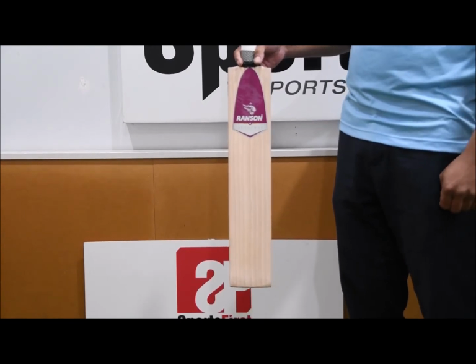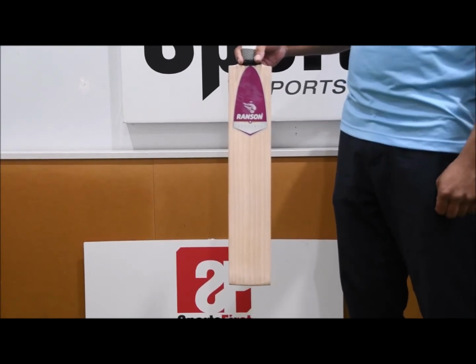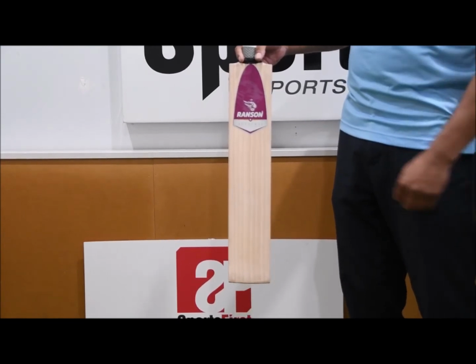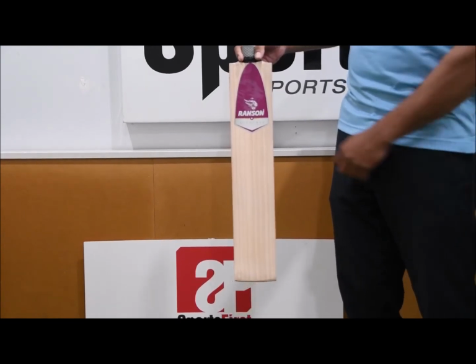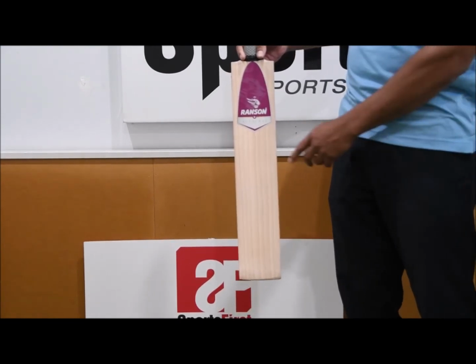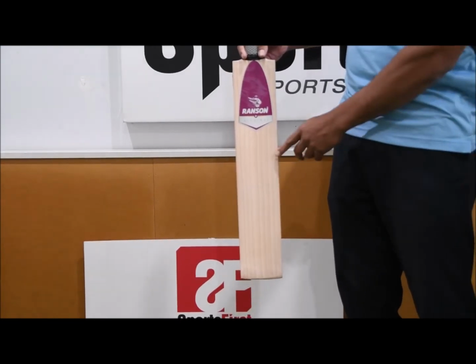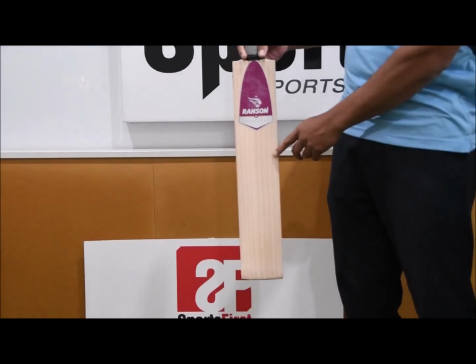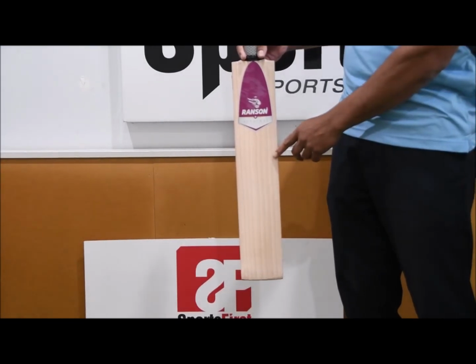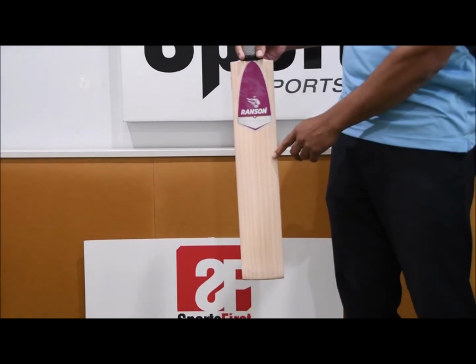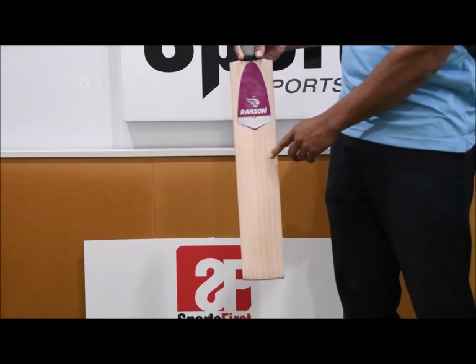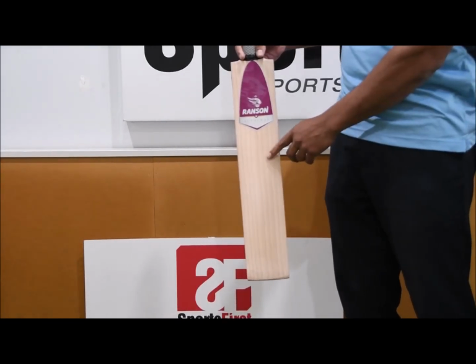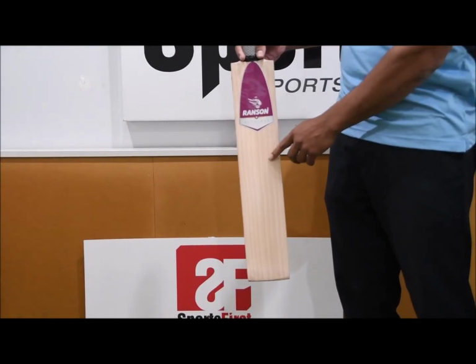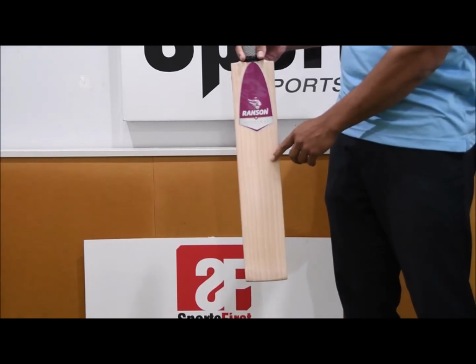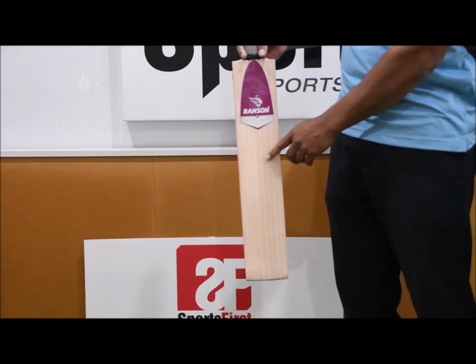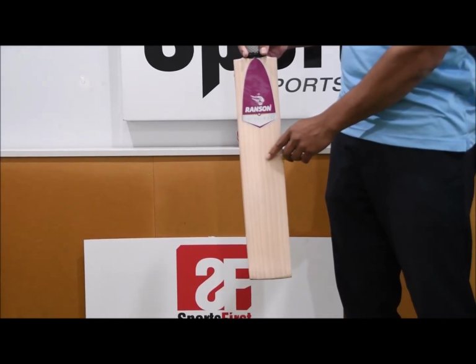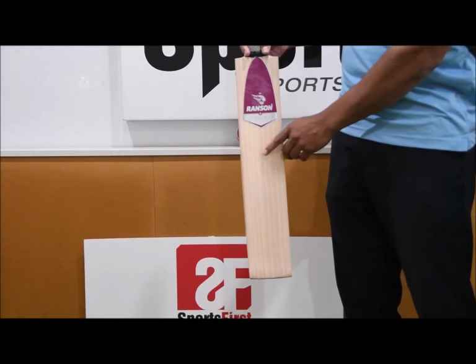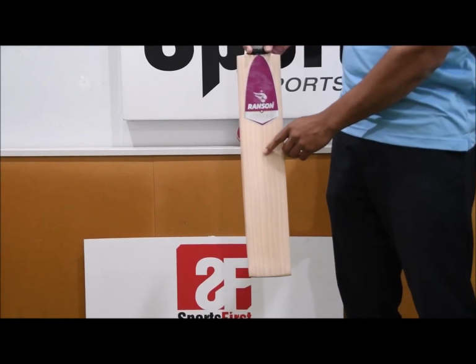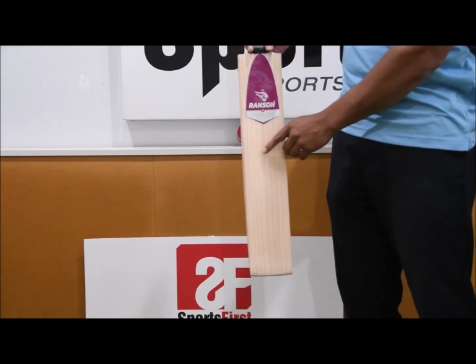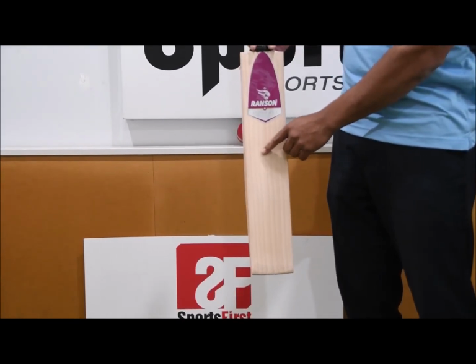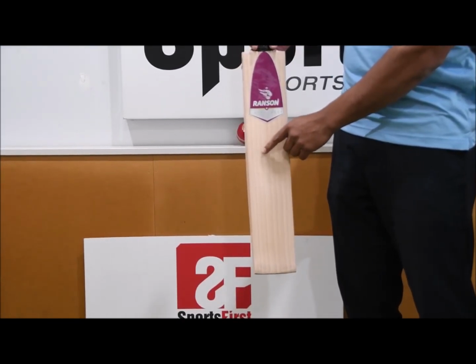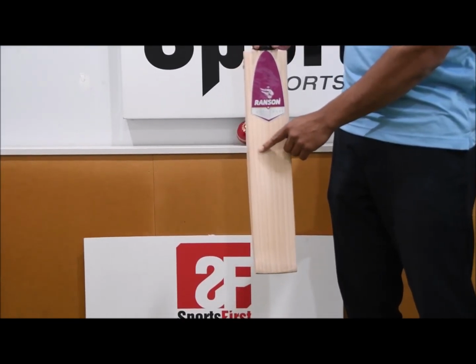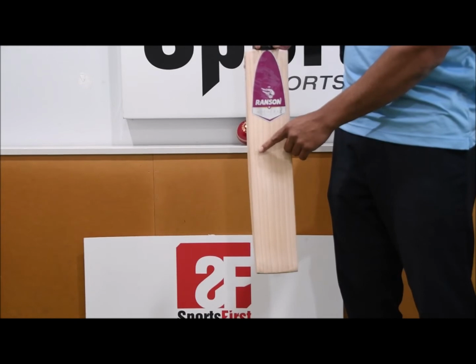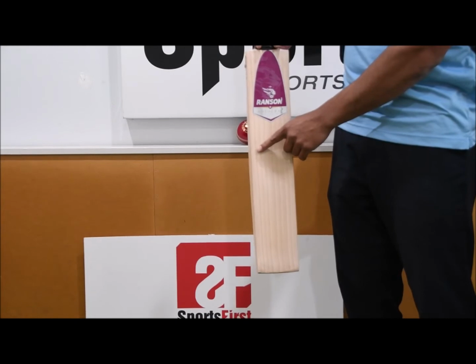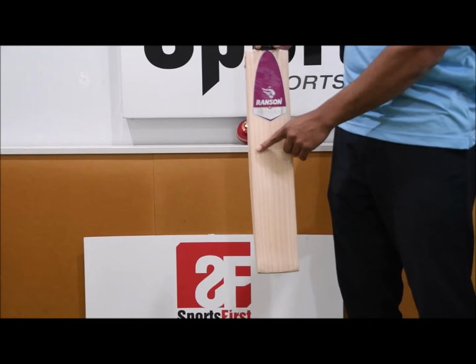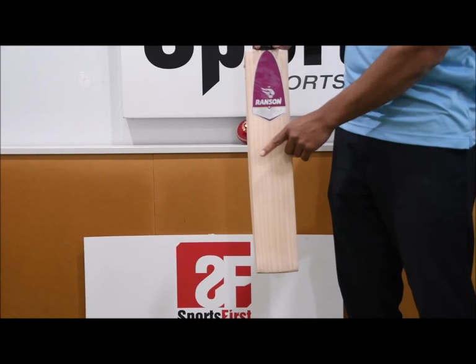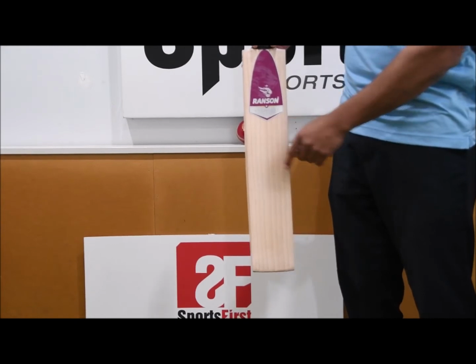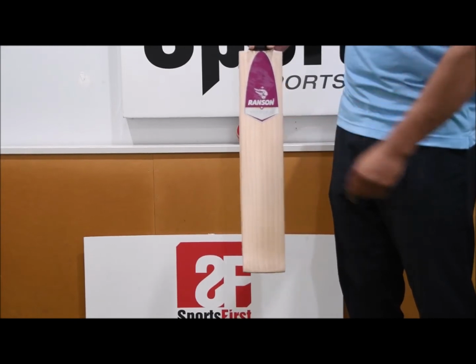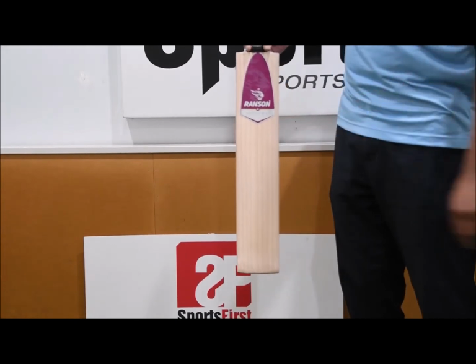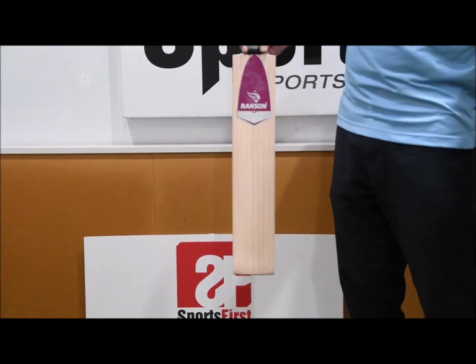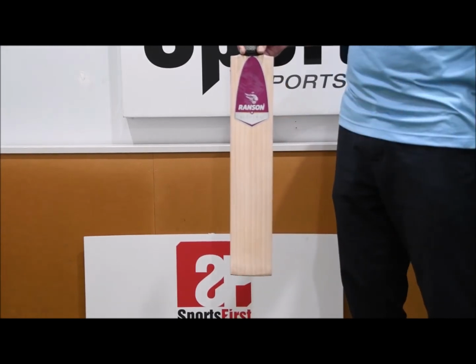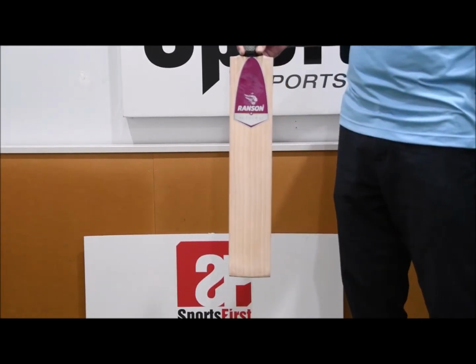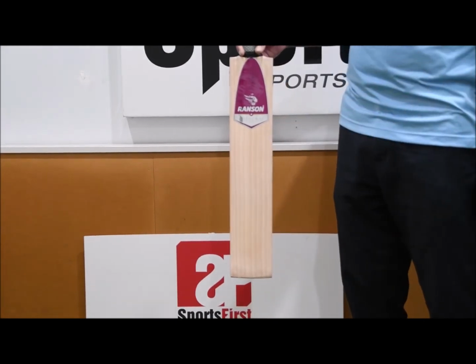Beautiful looking bat. You're looking at 1, 2, 3, 4, 5, 6, 7, 8 straight grains.